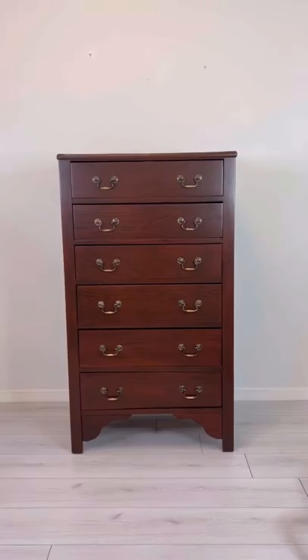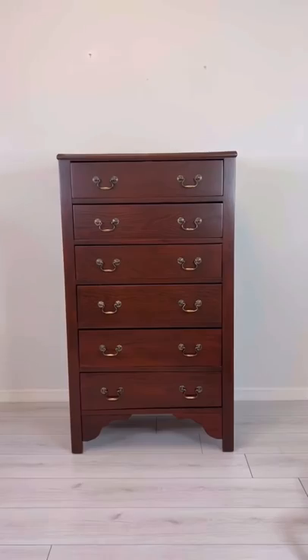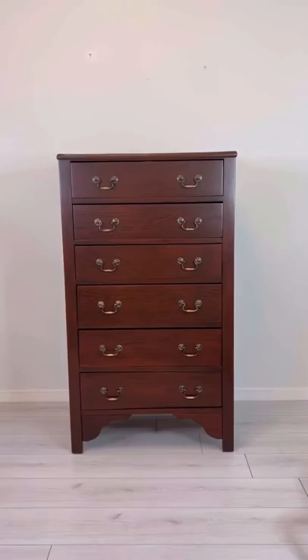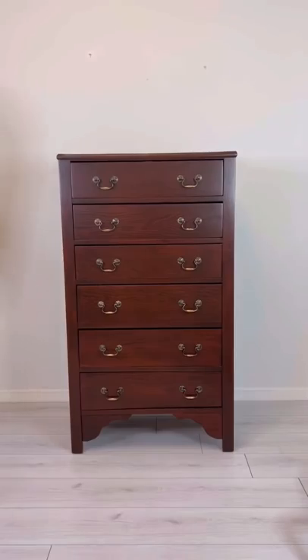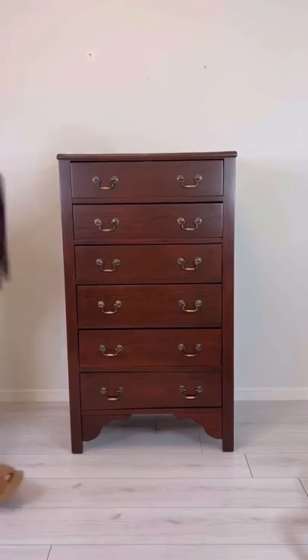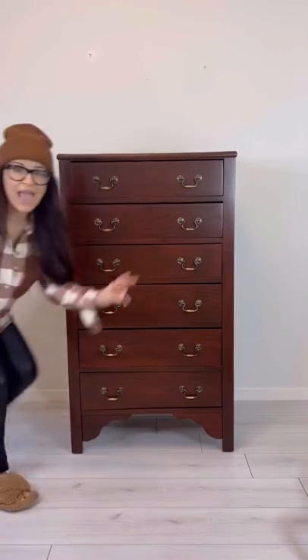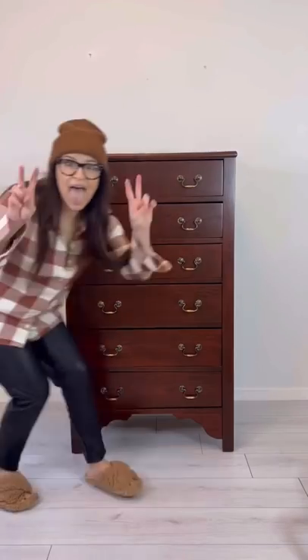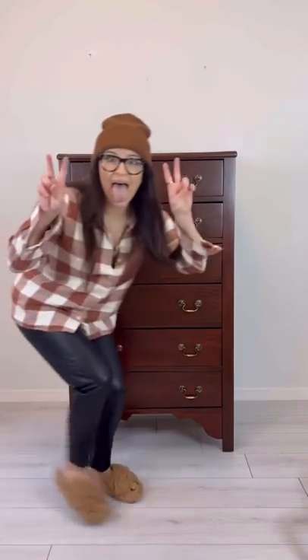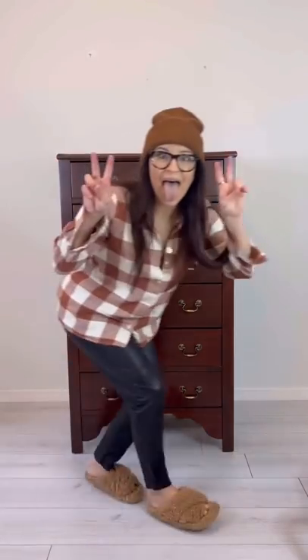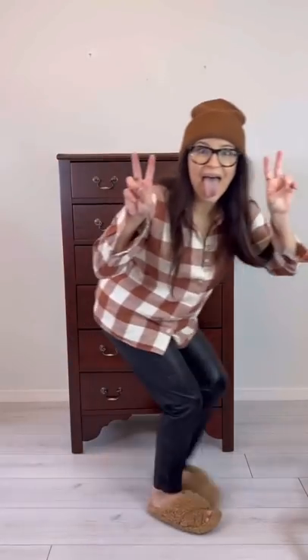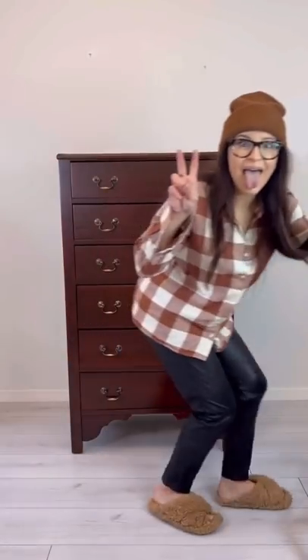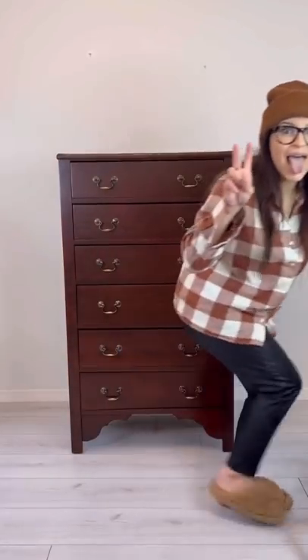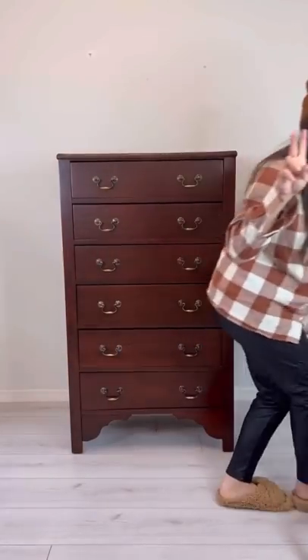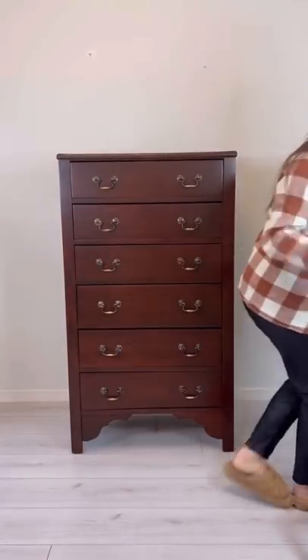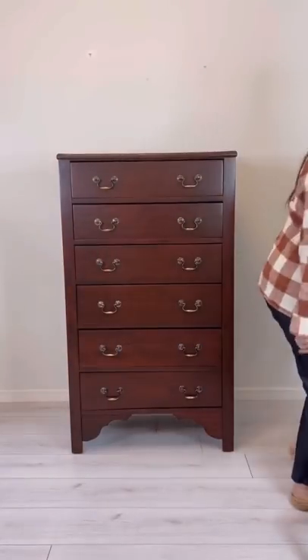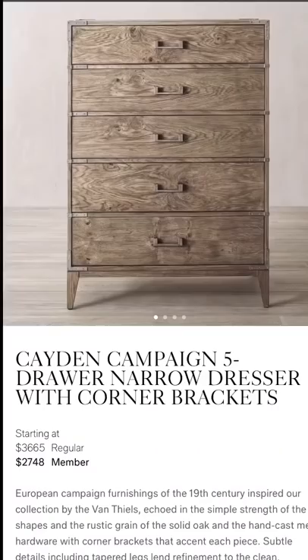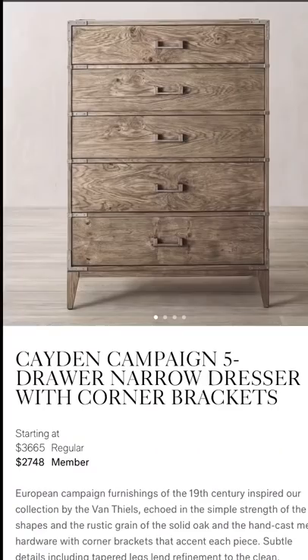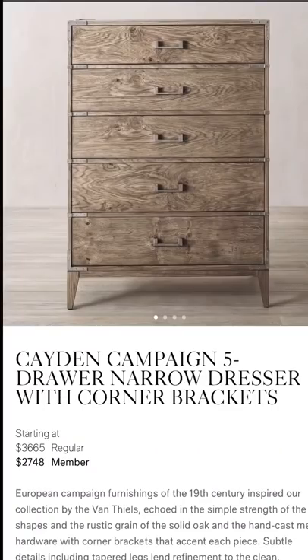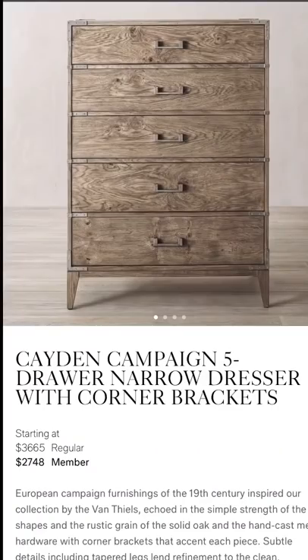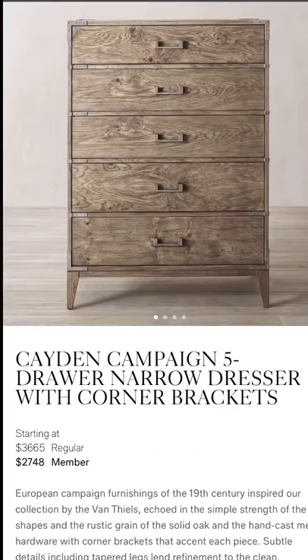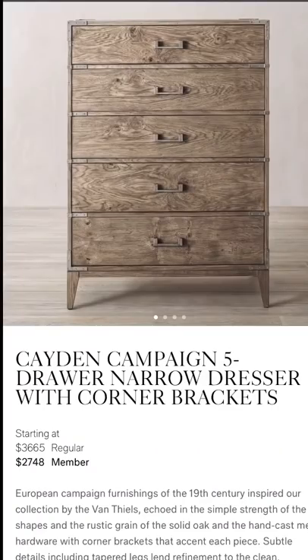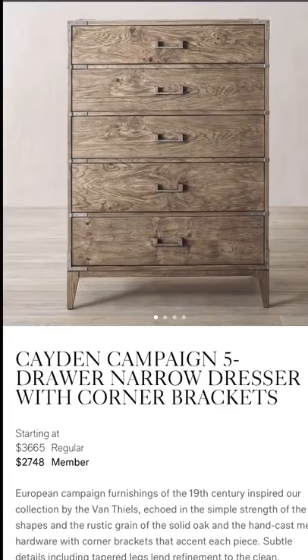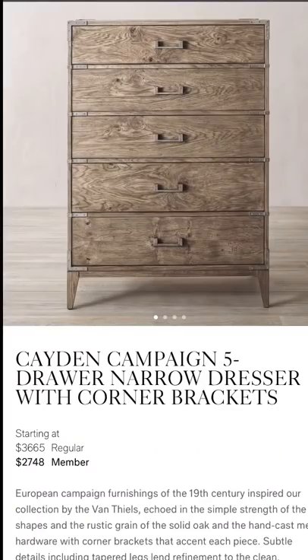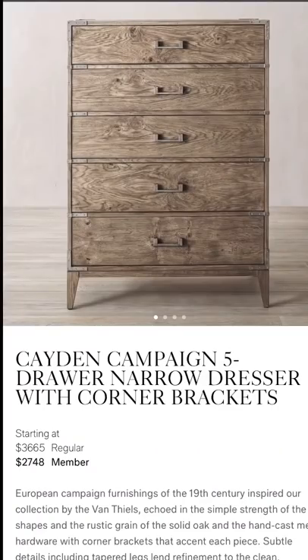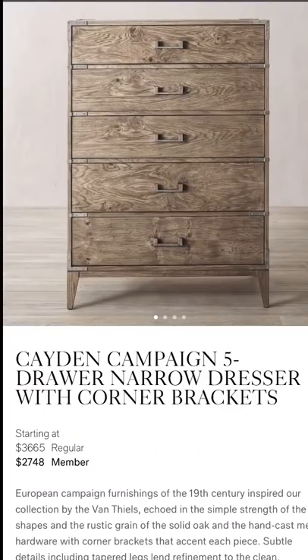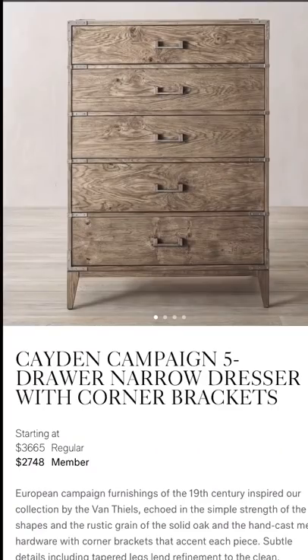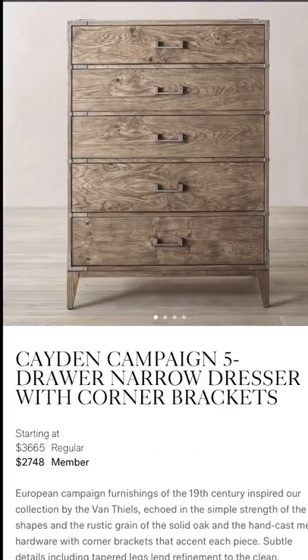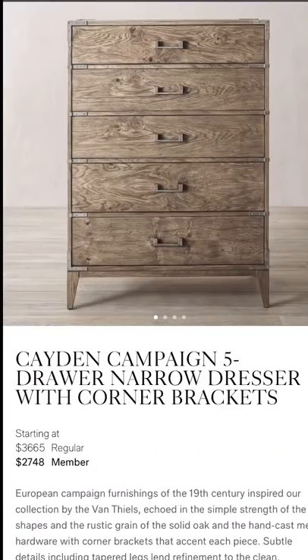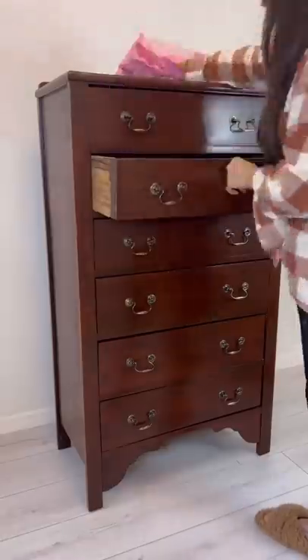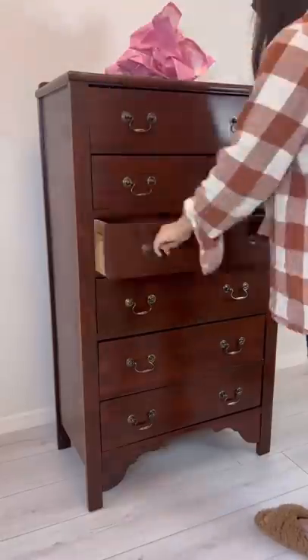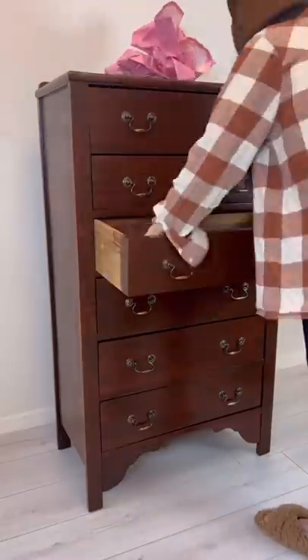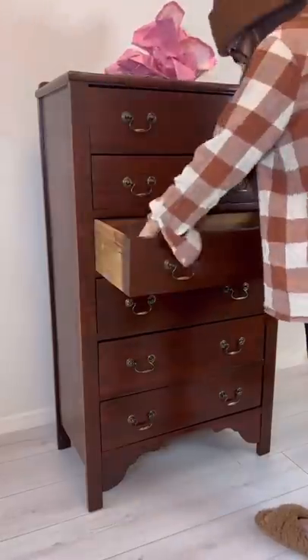I turned this chest of drawers into a $3,000 dupe. Let me show you how.